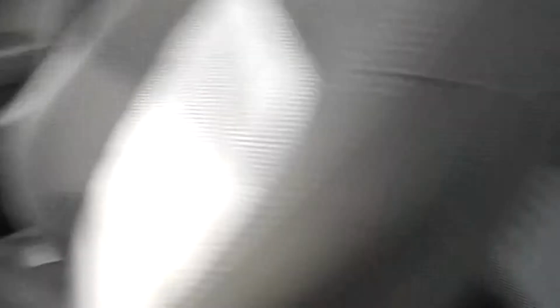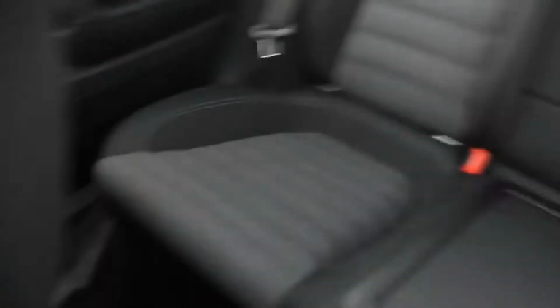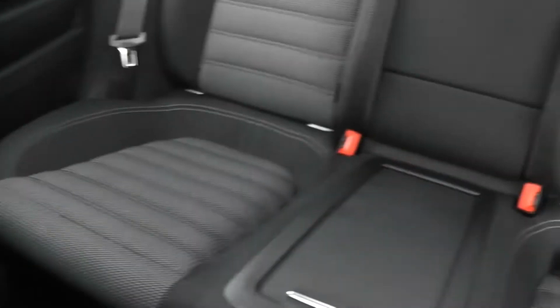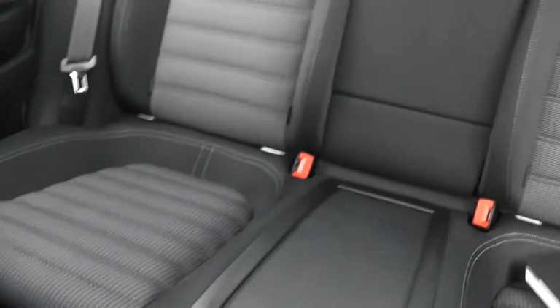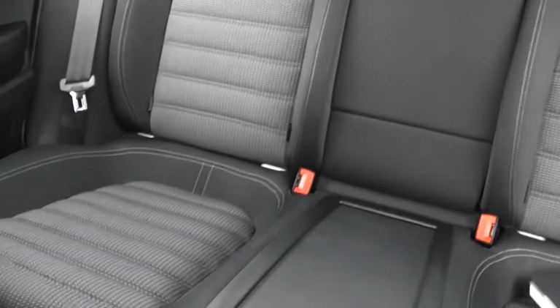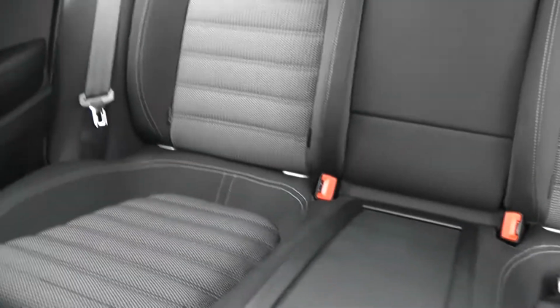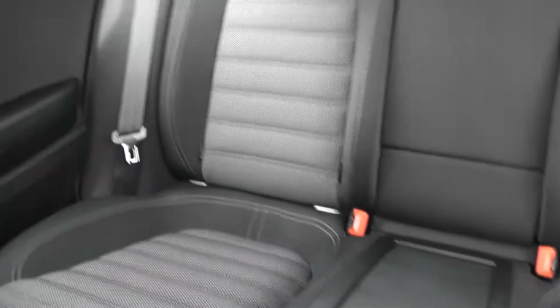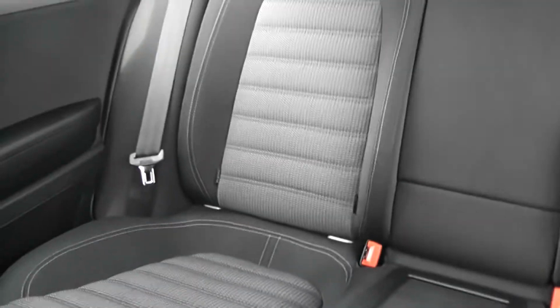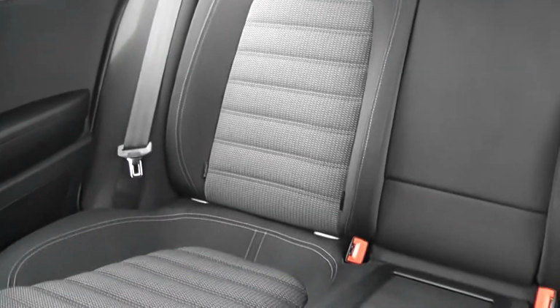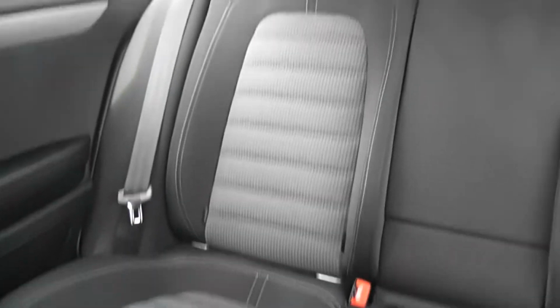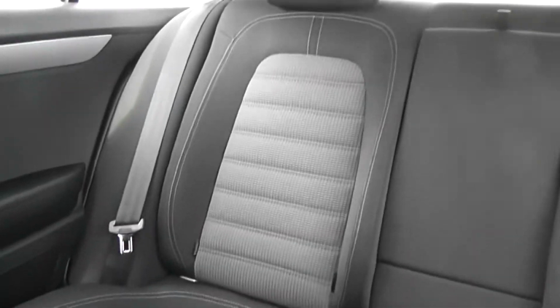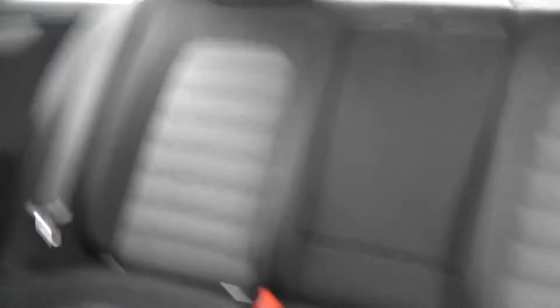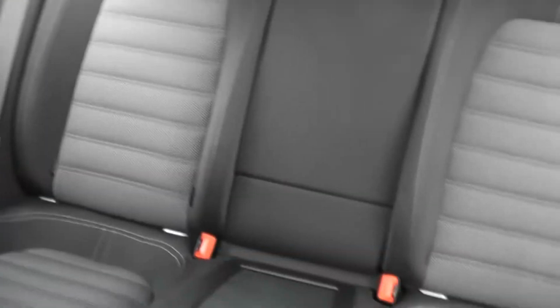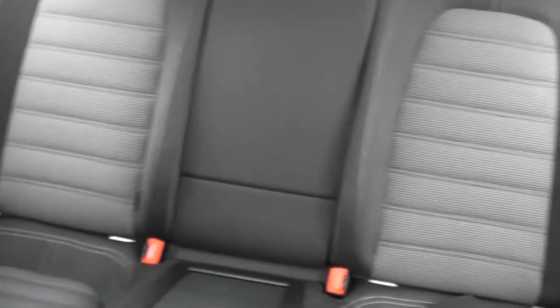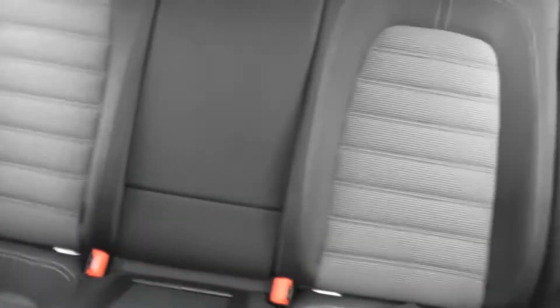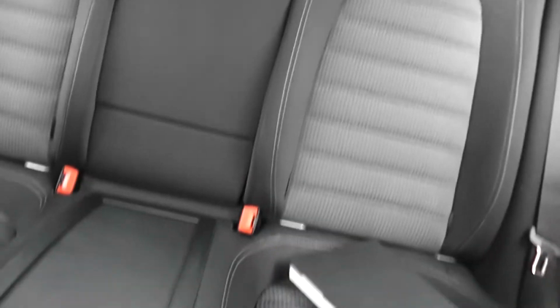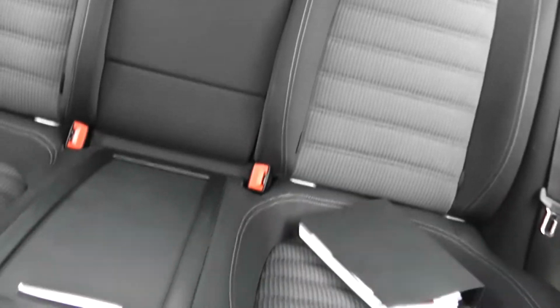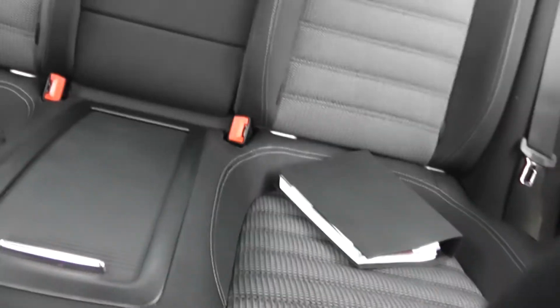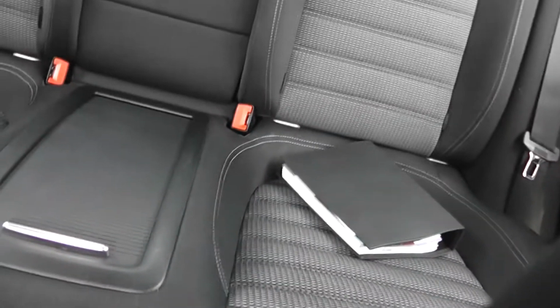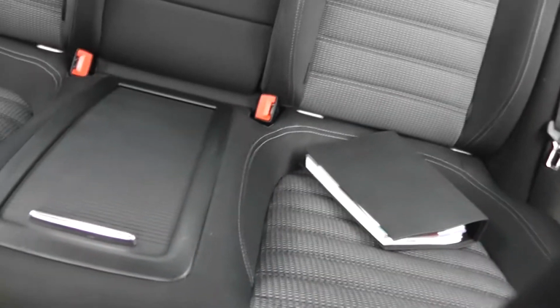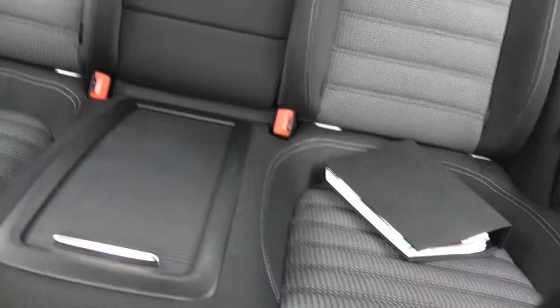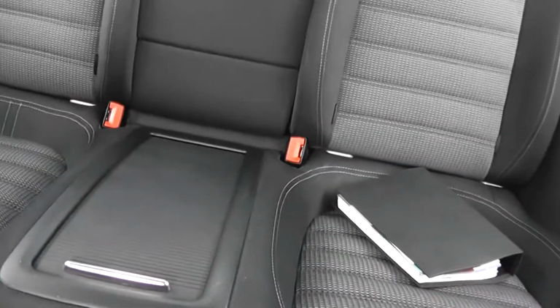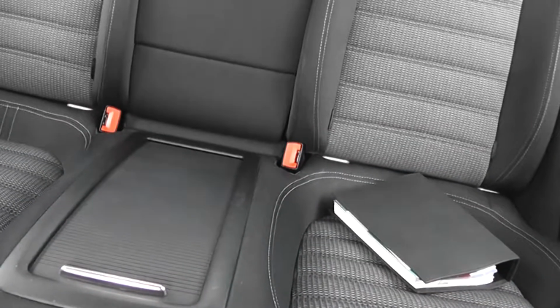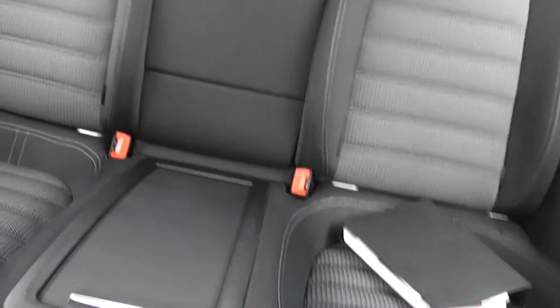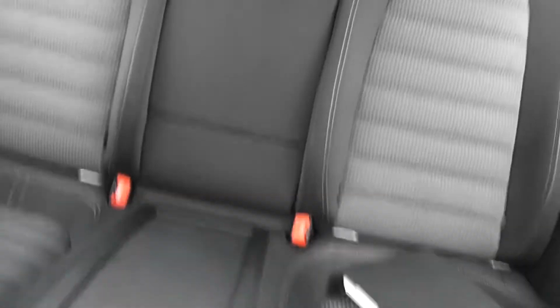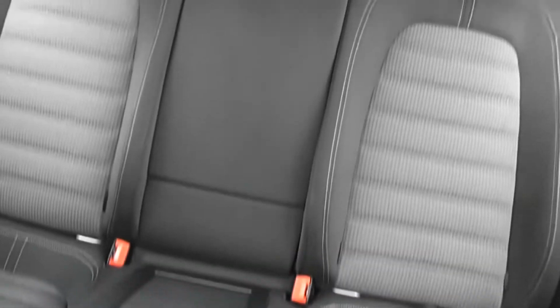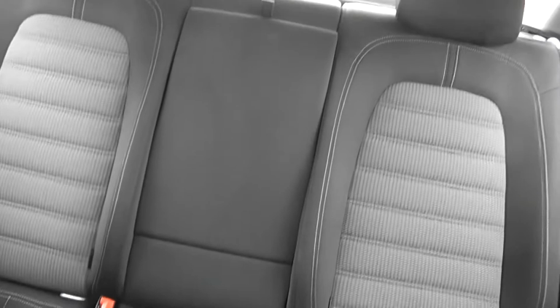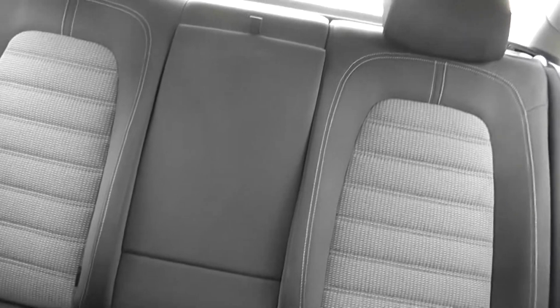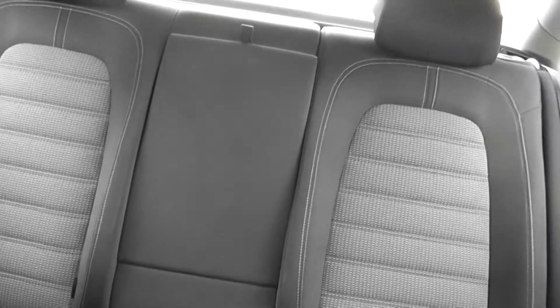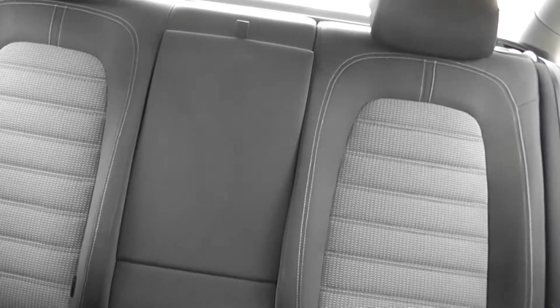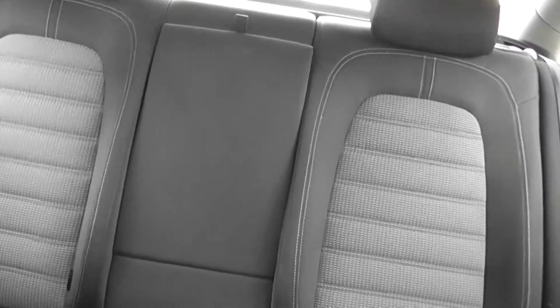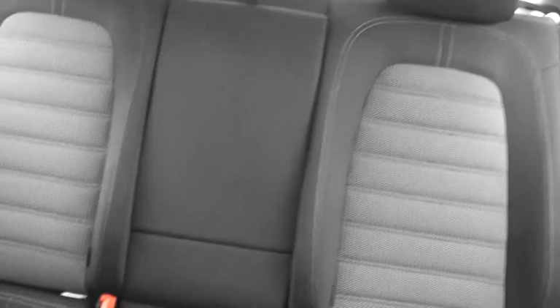In the back we've got seating for two, with head restraints and three point seatbelts all round, along with storage areas and a fold out central arm rest.